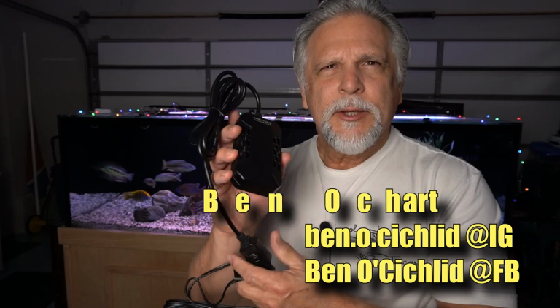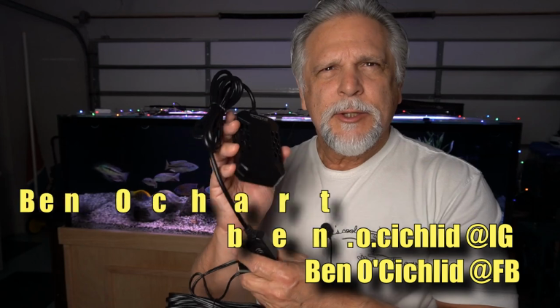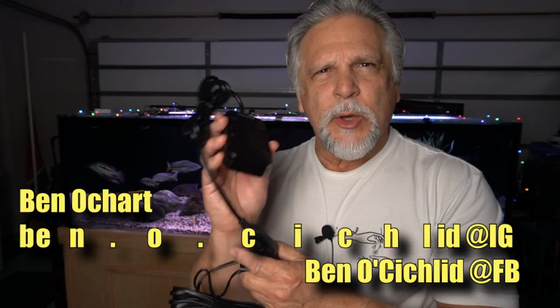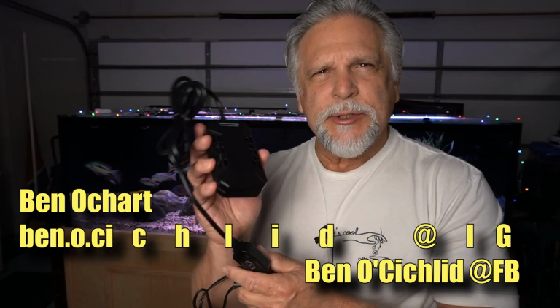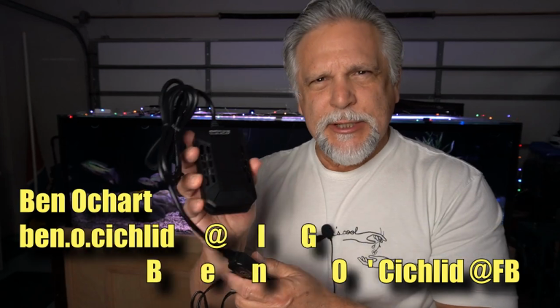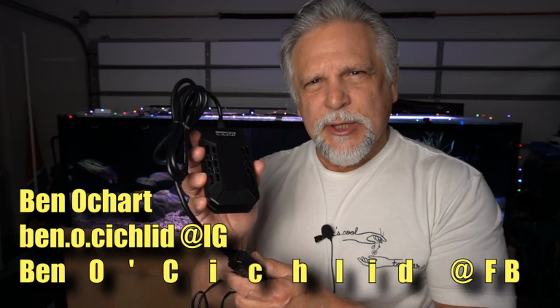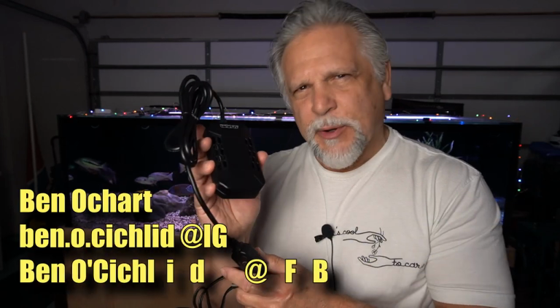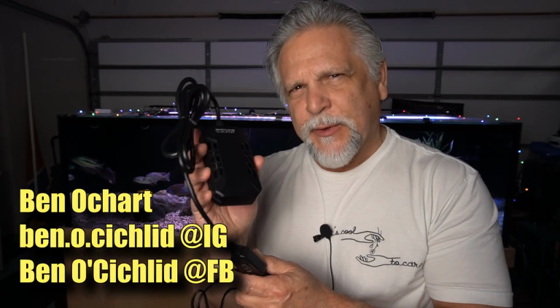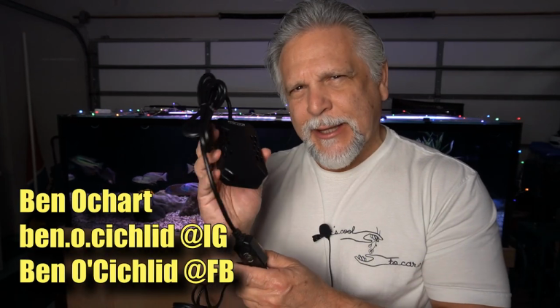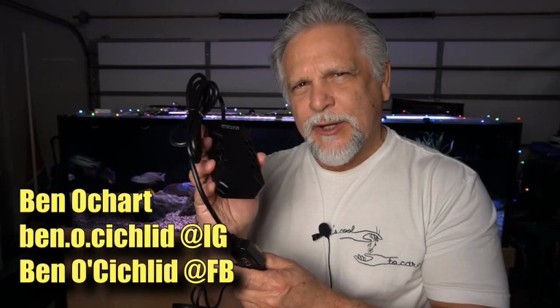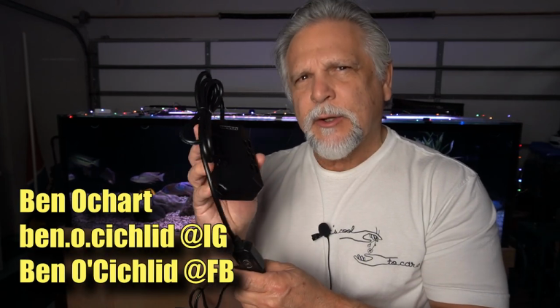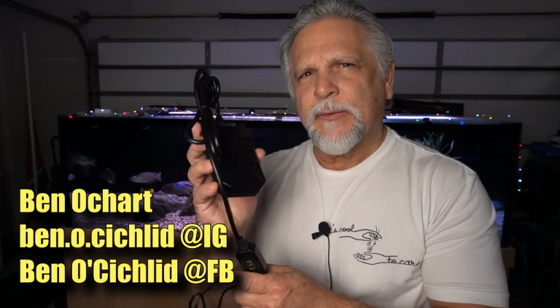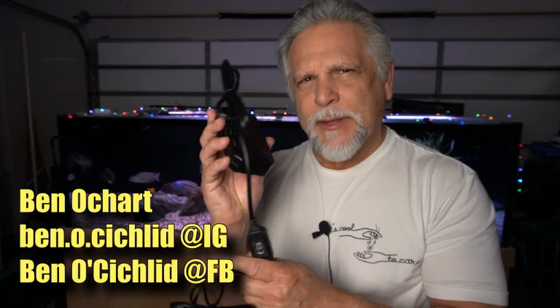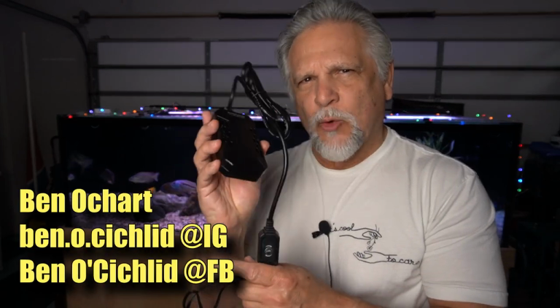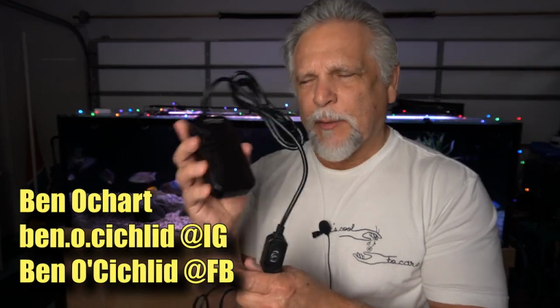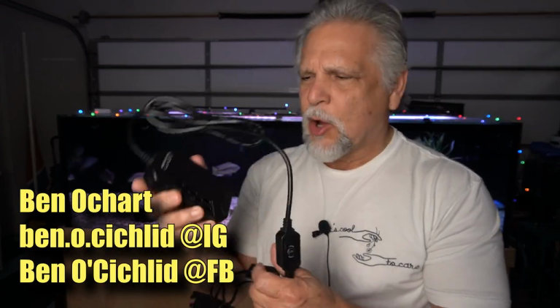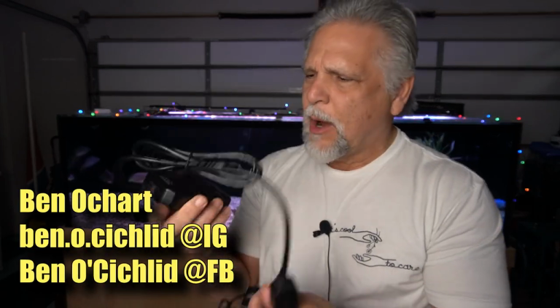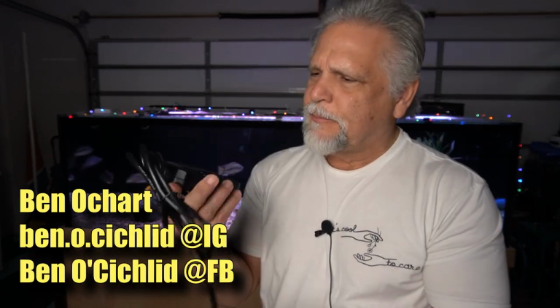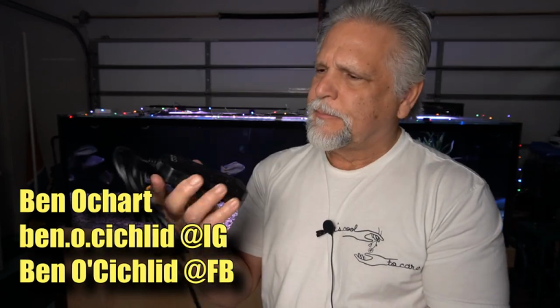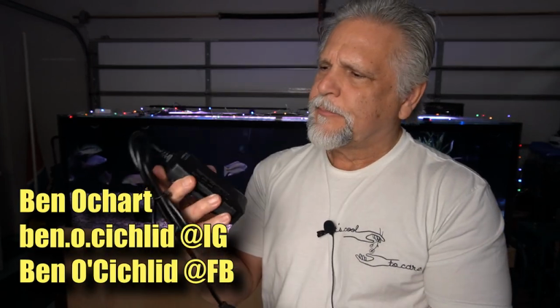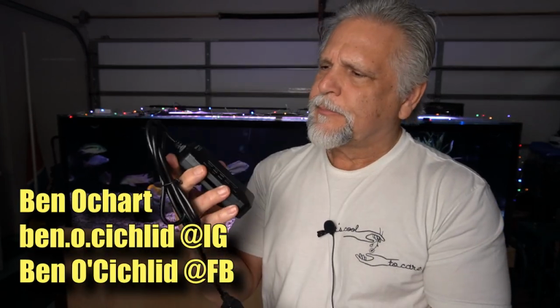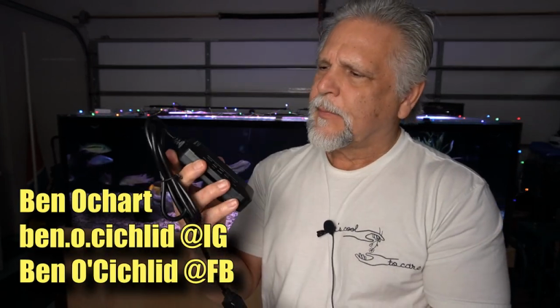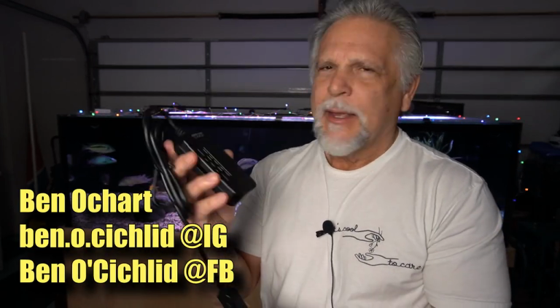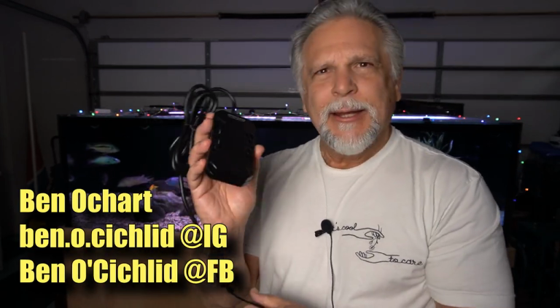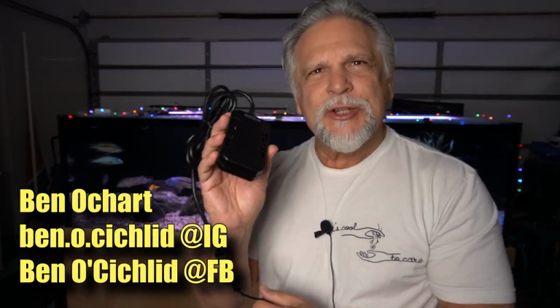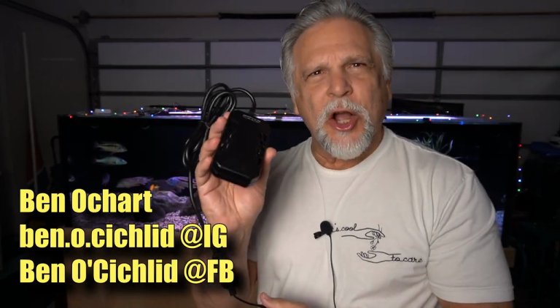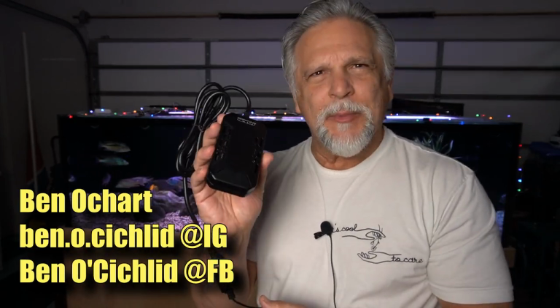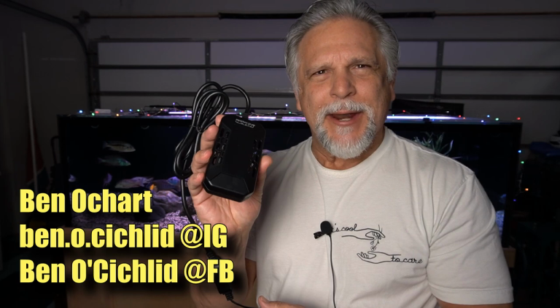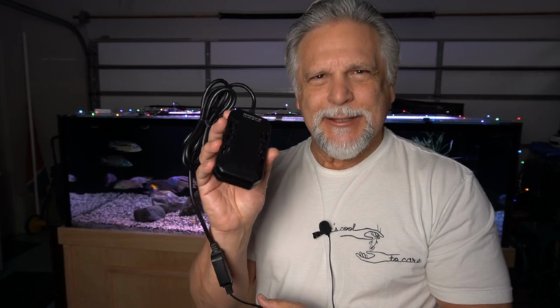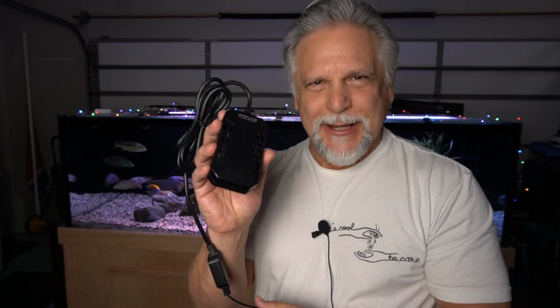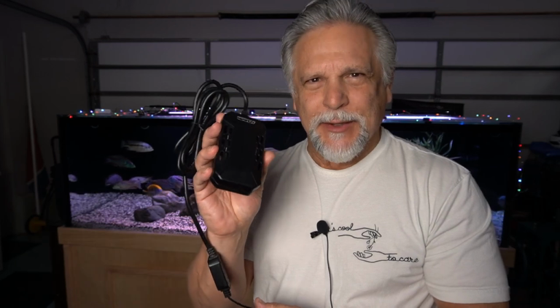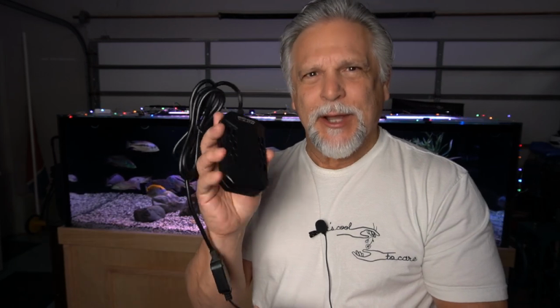So is this the perfect heater from the Aquarium Co-op? Let's talk about it in today's video.